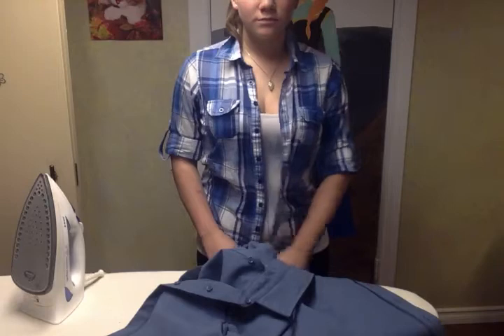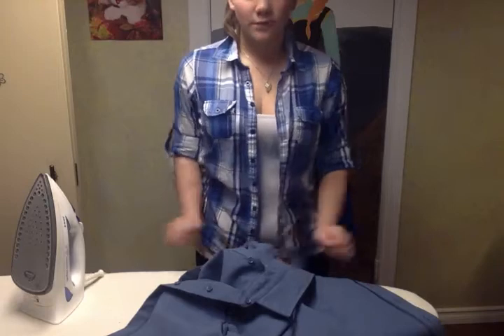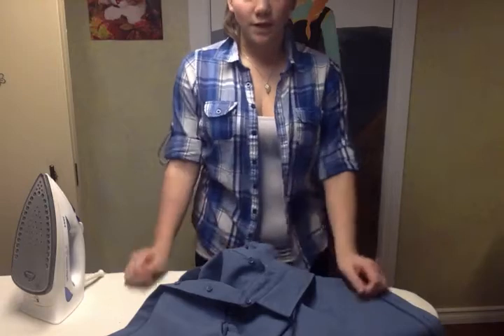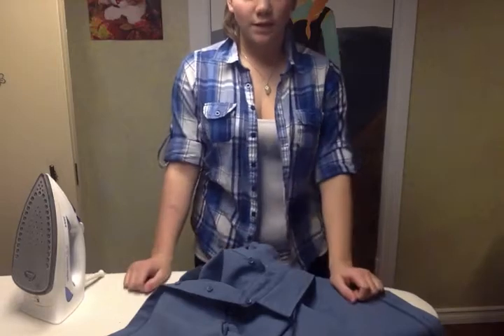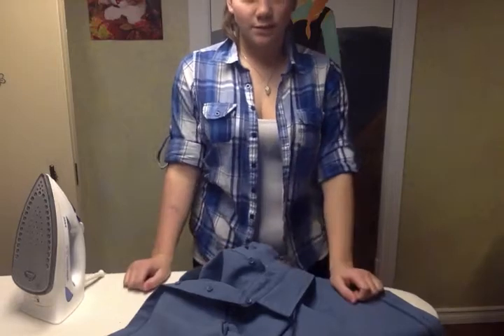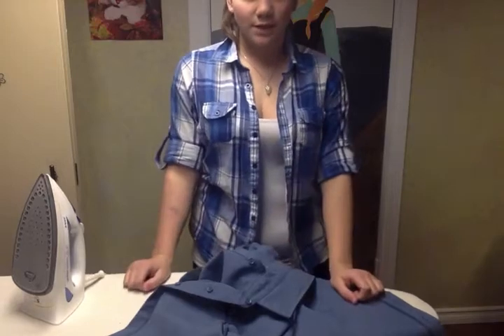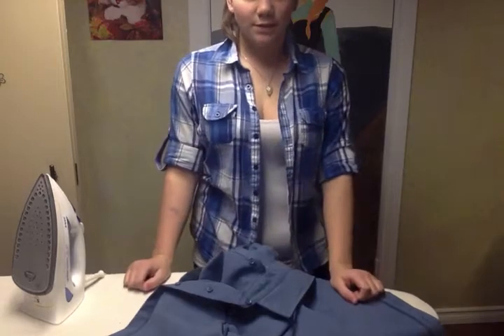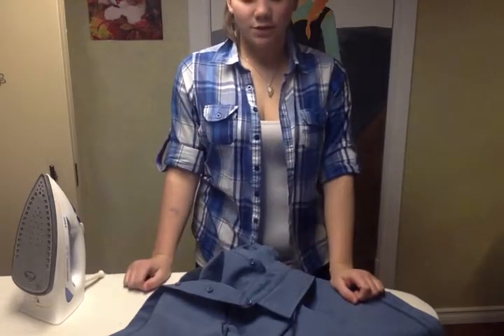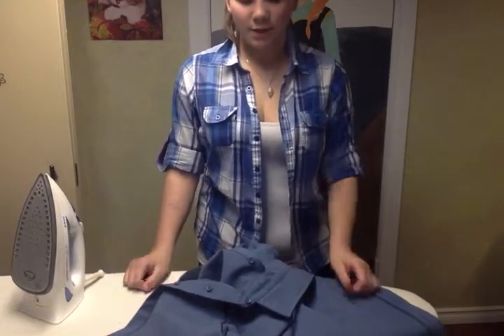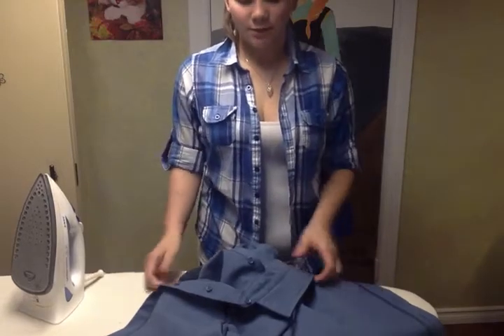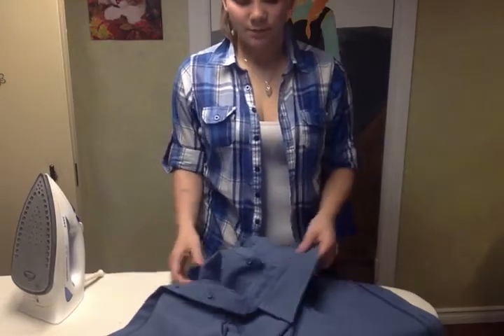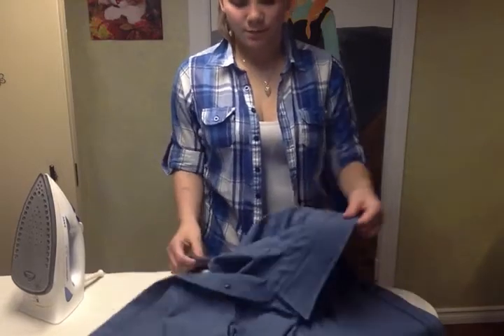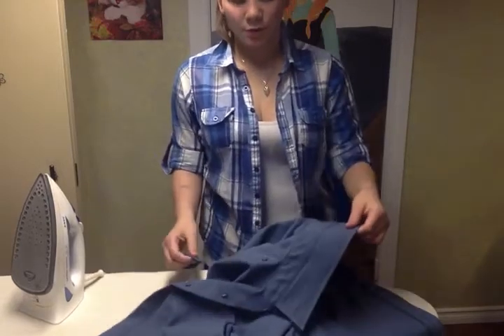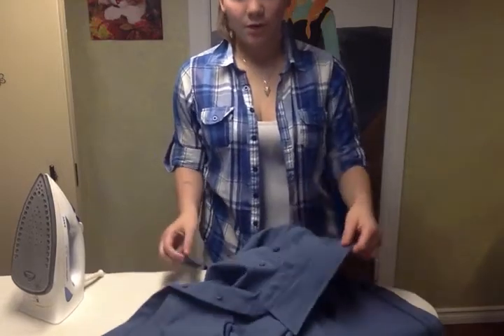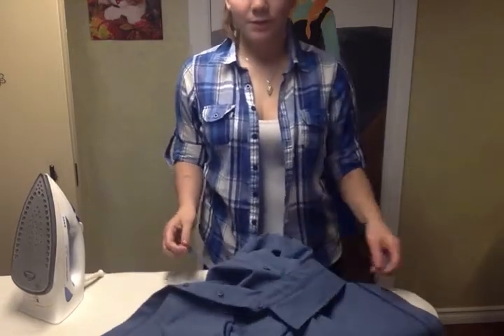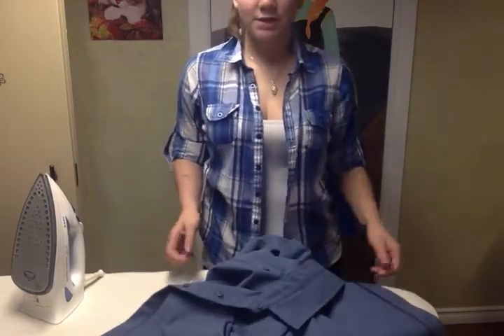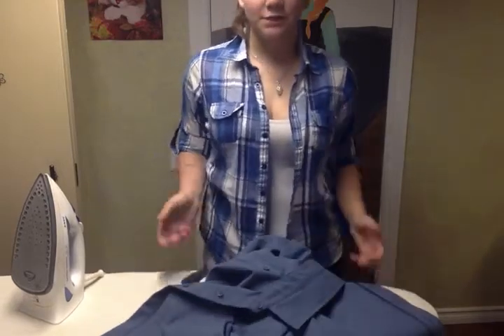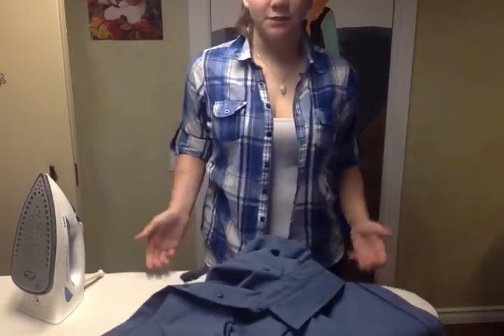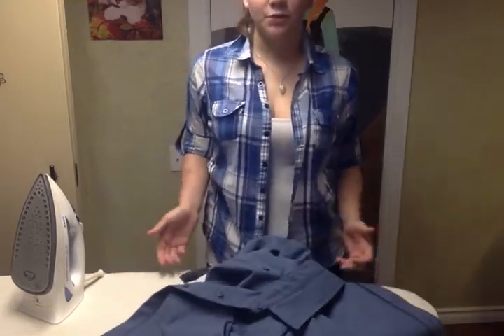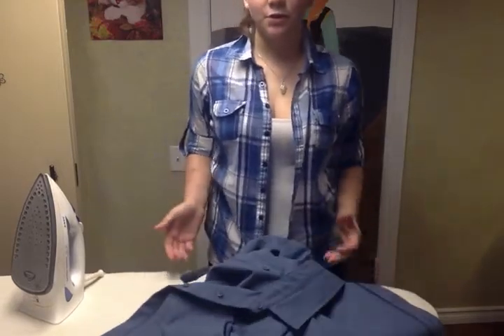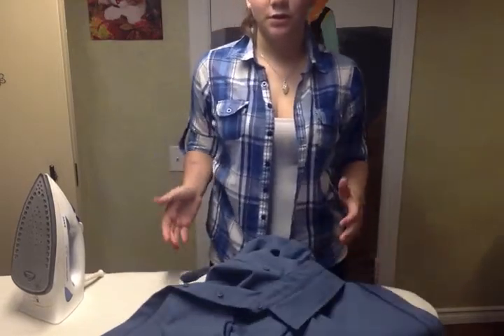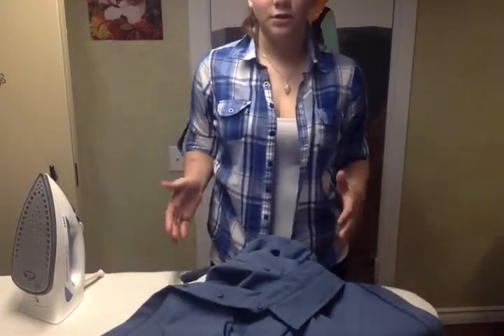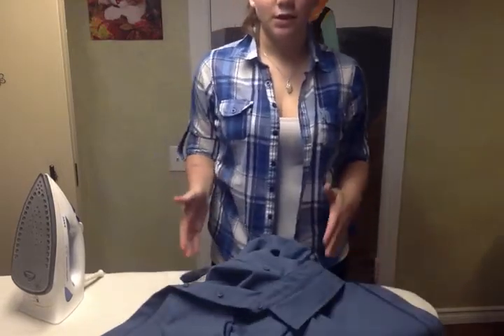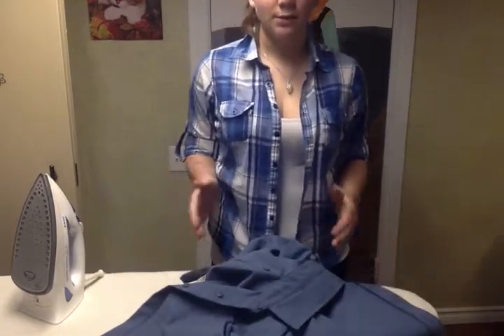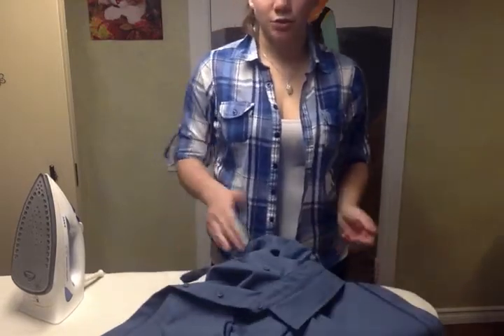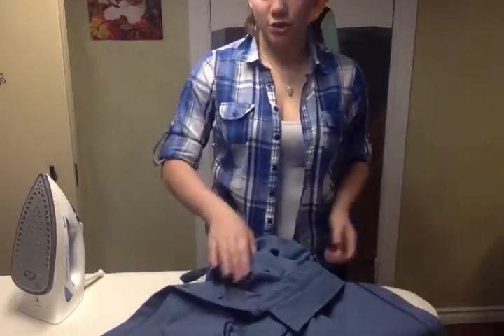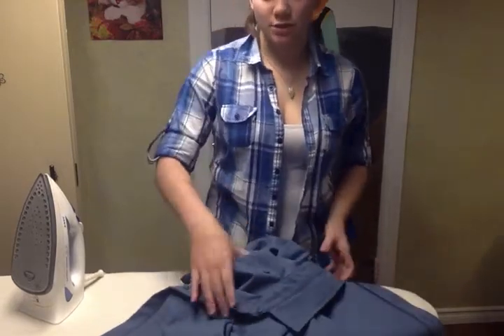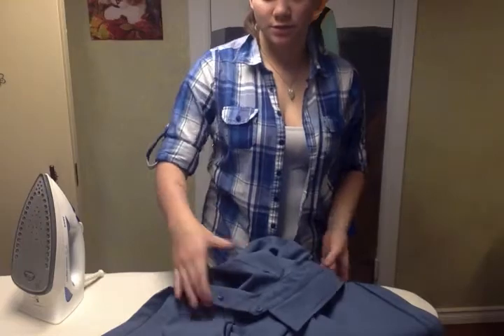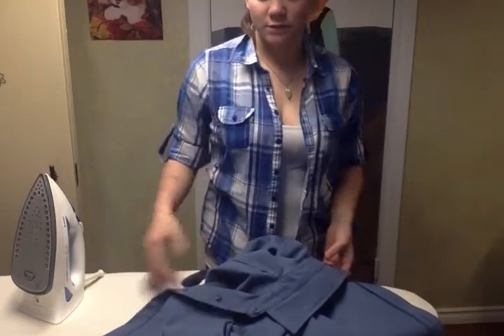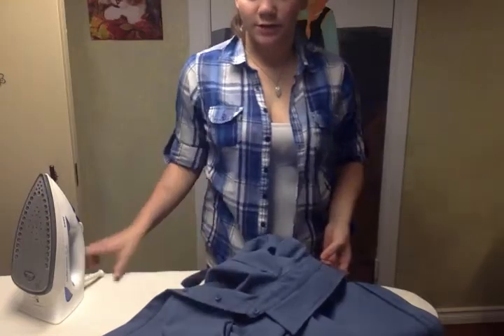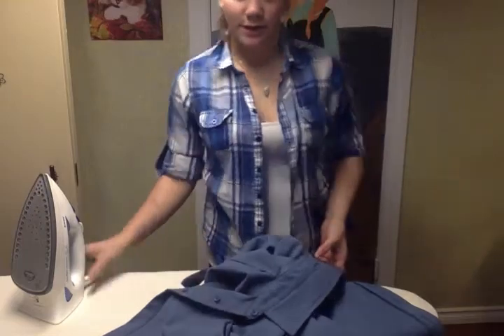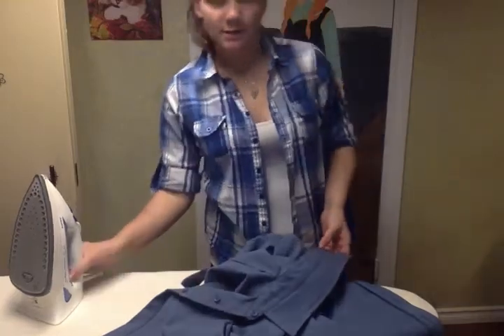Hello, today I will teach you how to roll up your sleeves for a blue shirt for cadets.